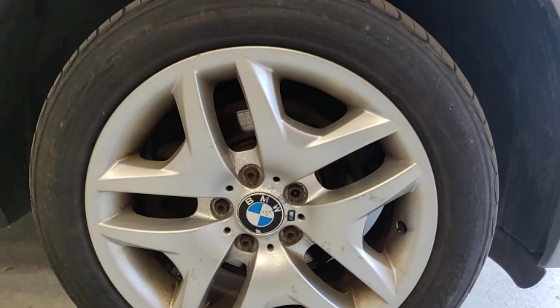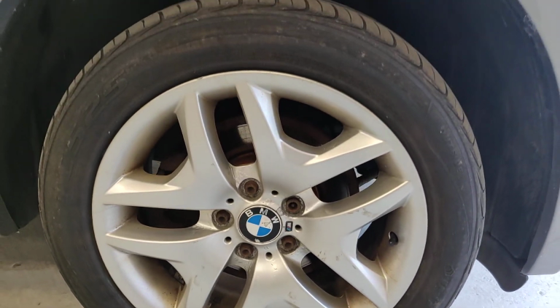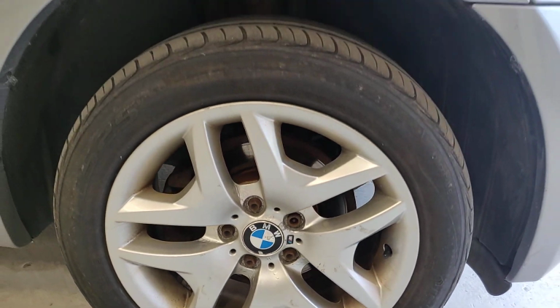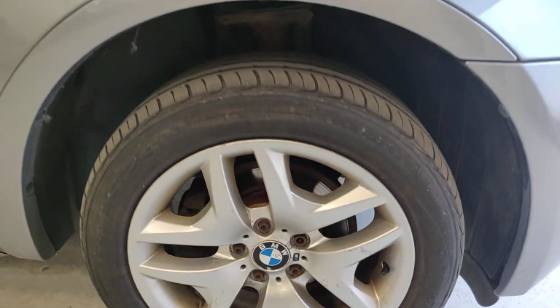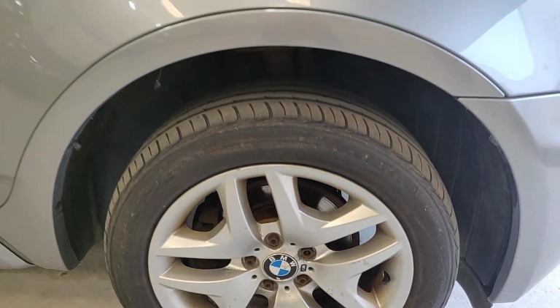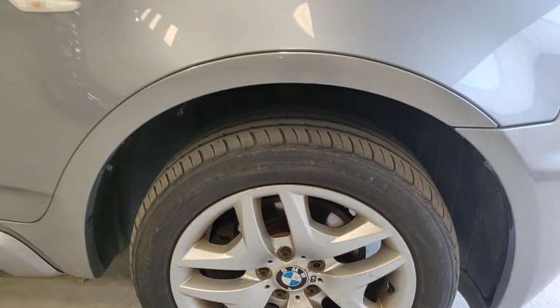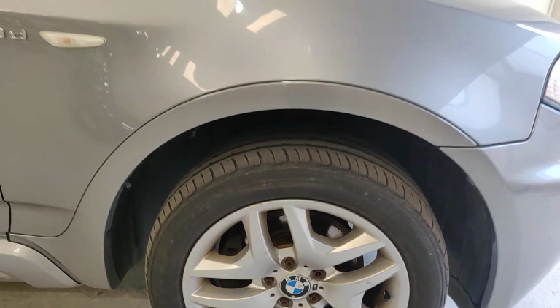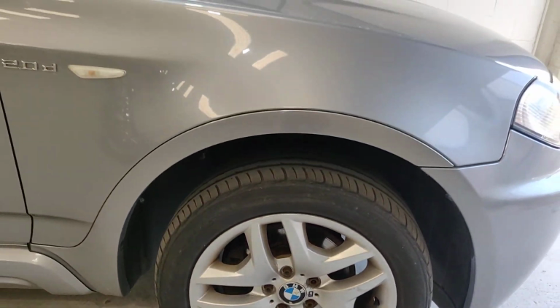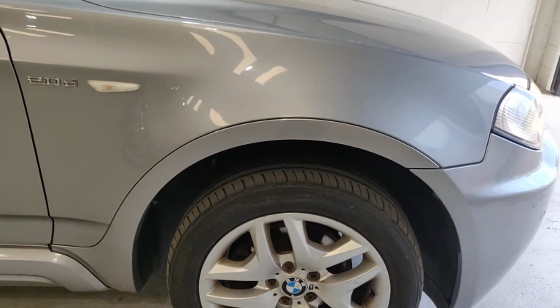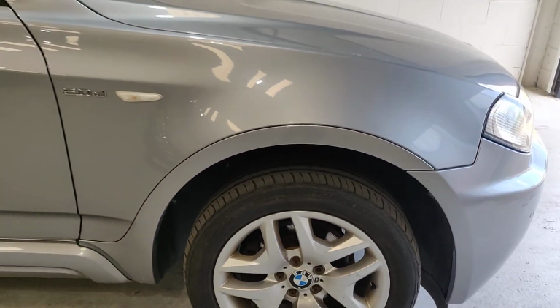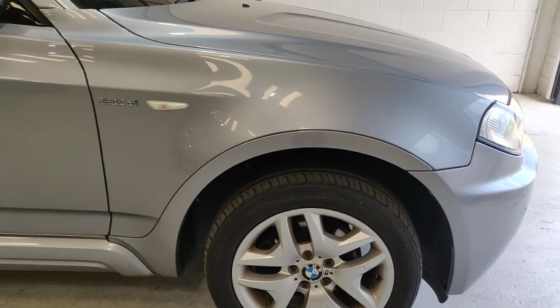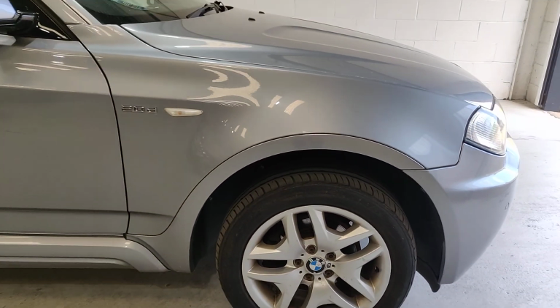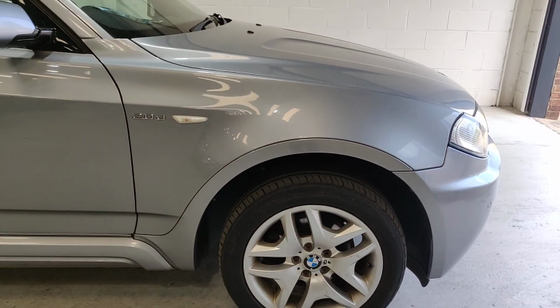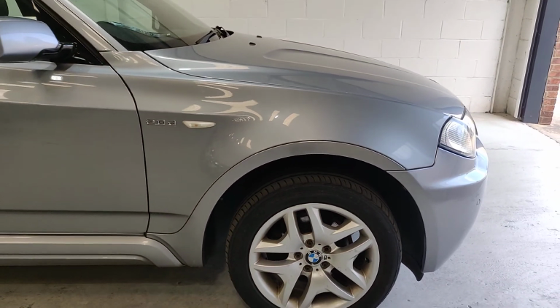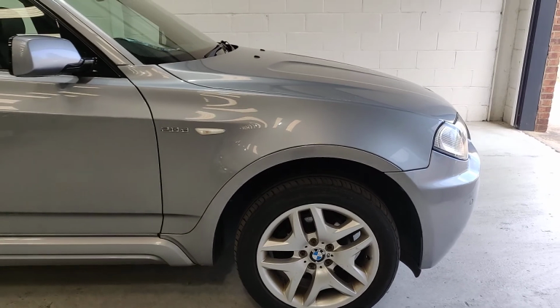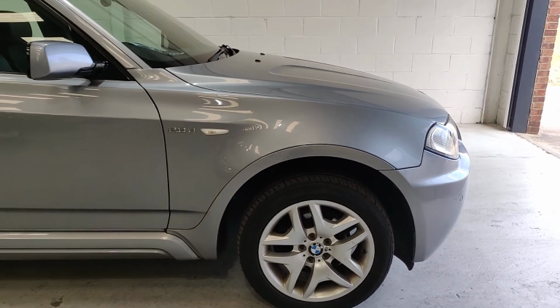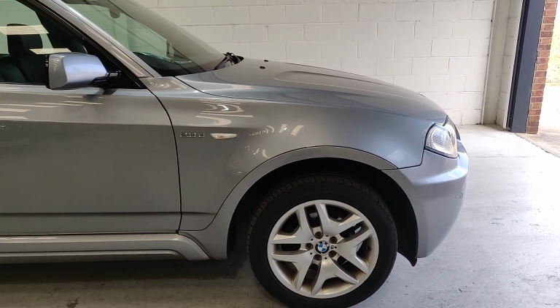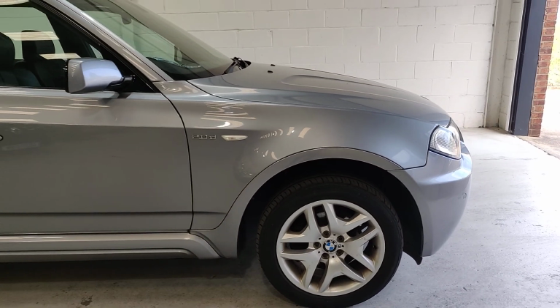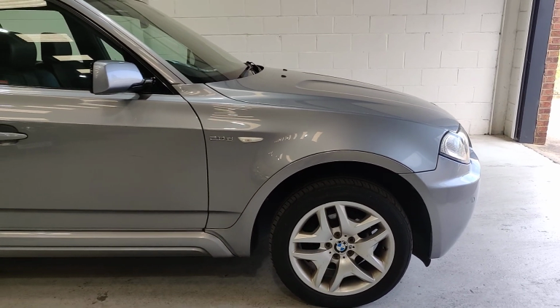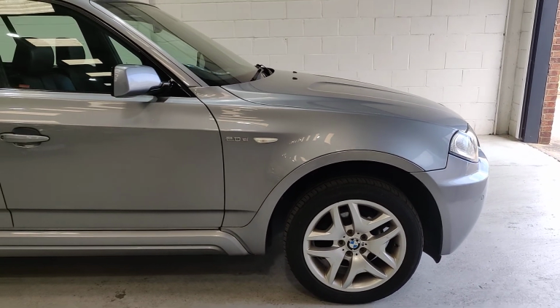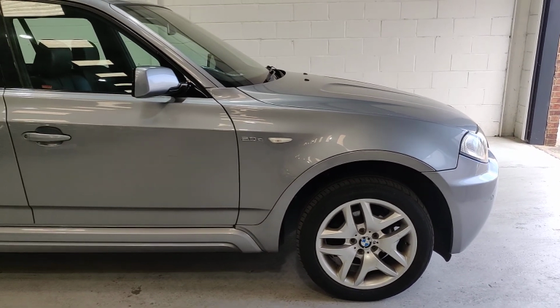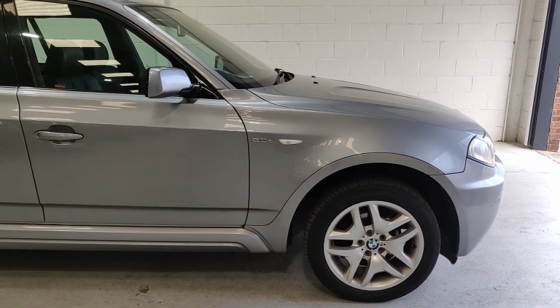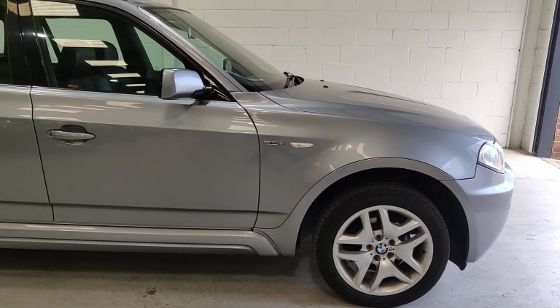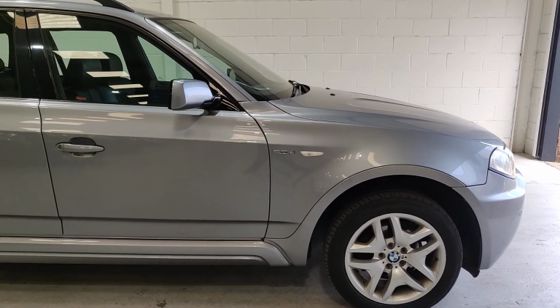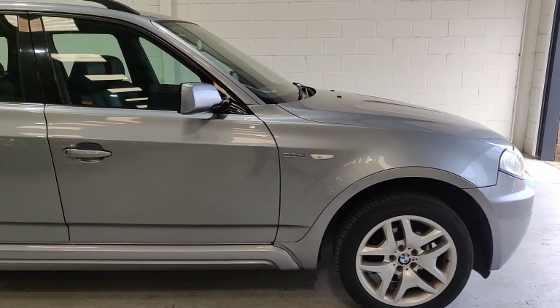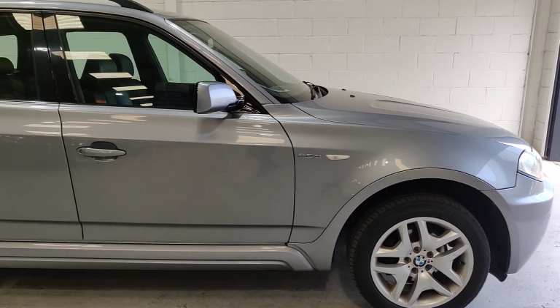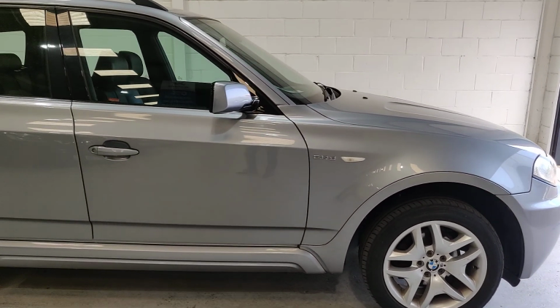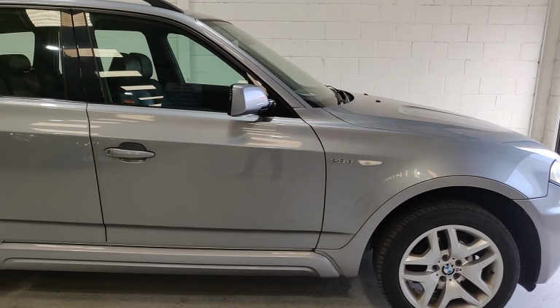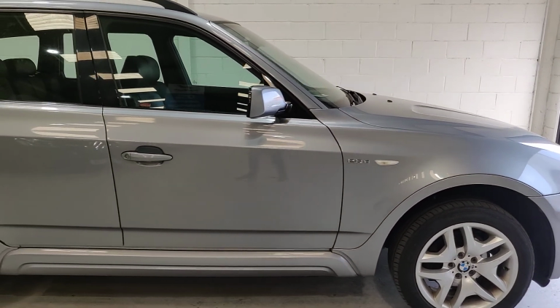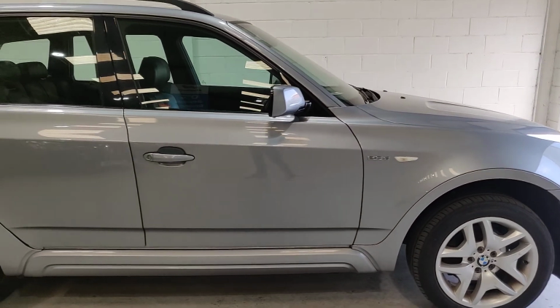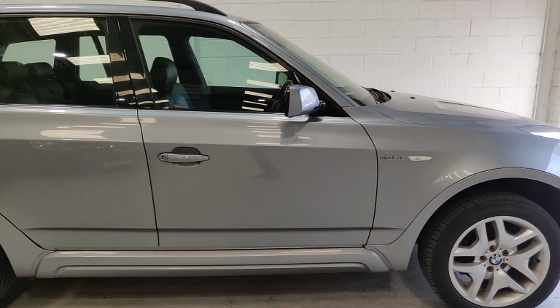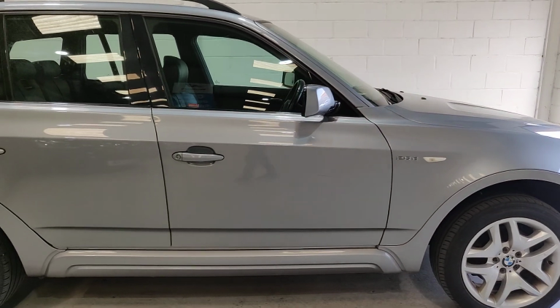Just to make you aware, the vehicle is fairly new into stock and is awaiting to go through its full valeting phase, but generally looks to be a fairly clean, tidy car.